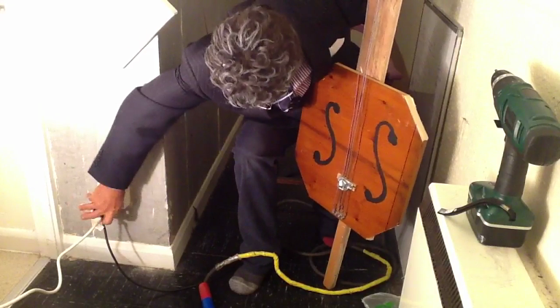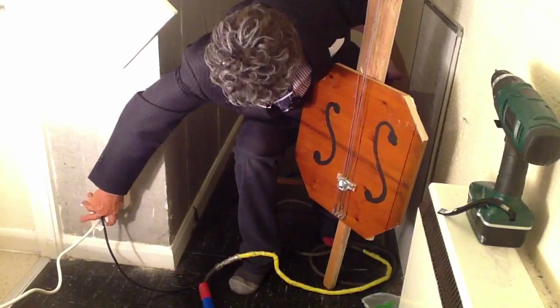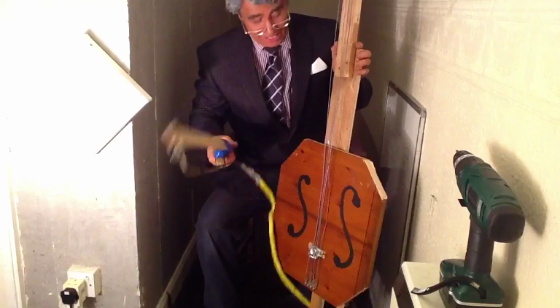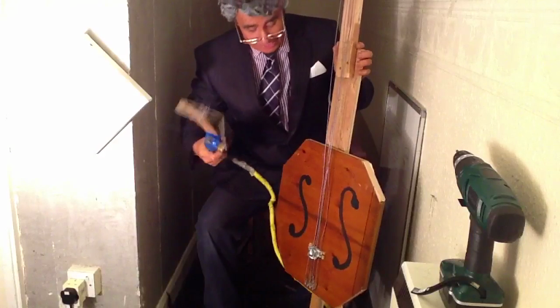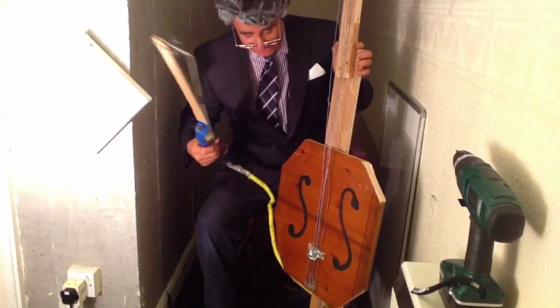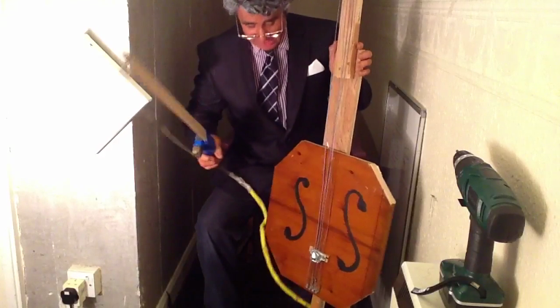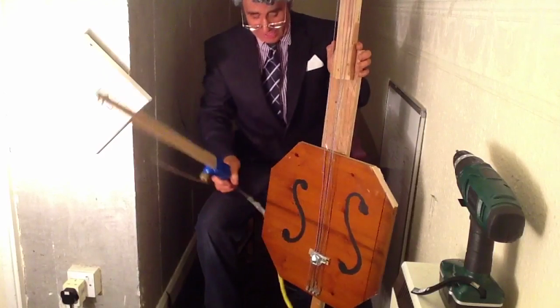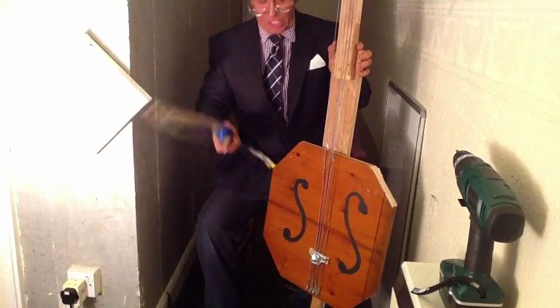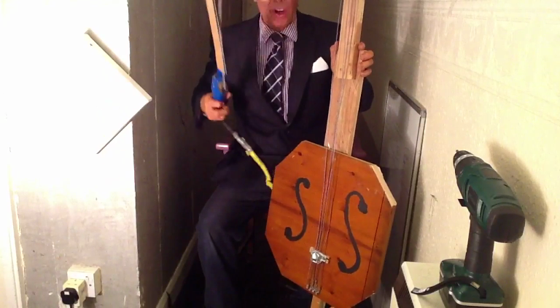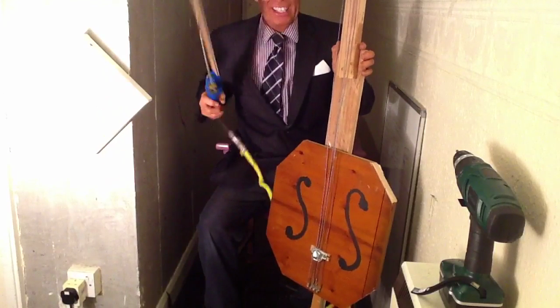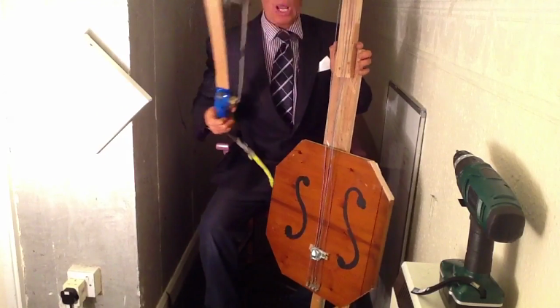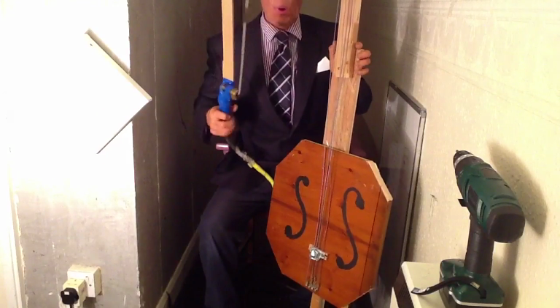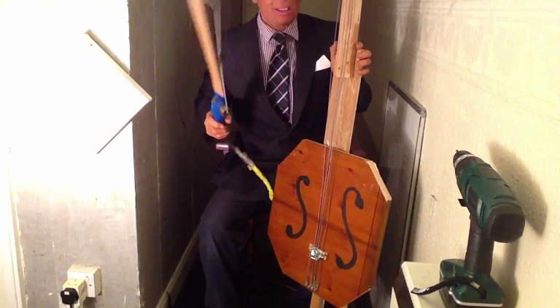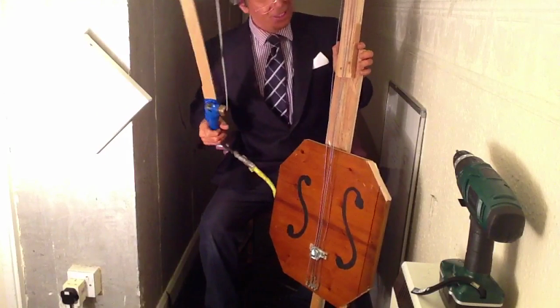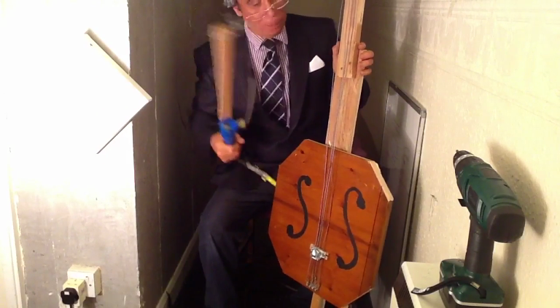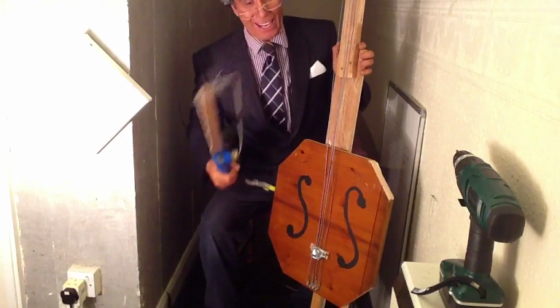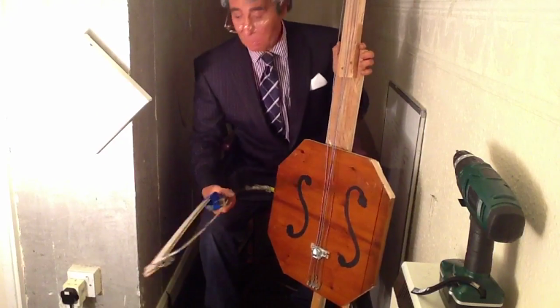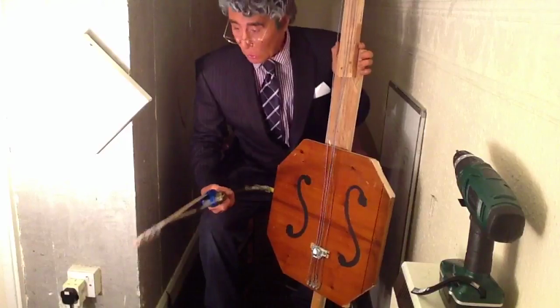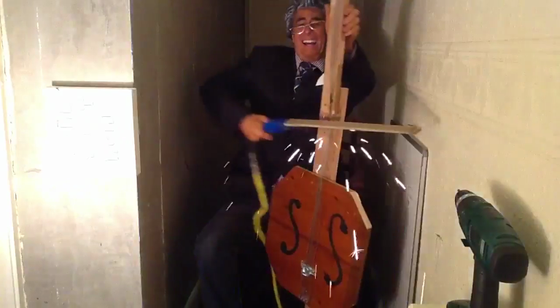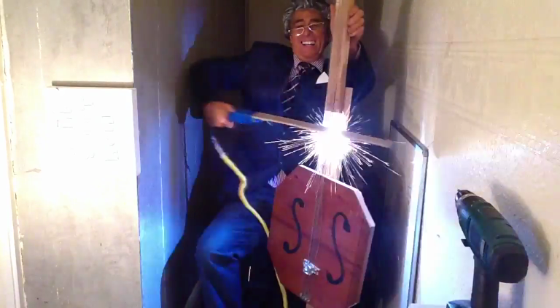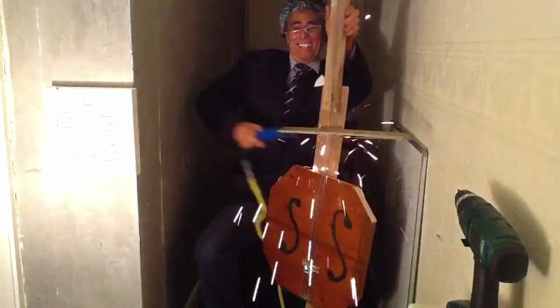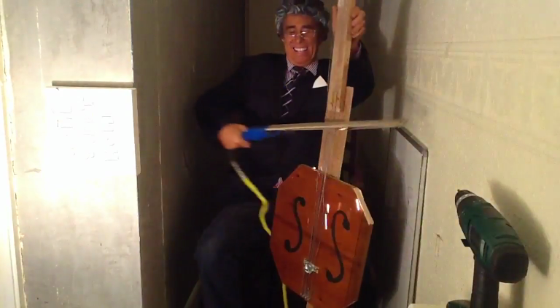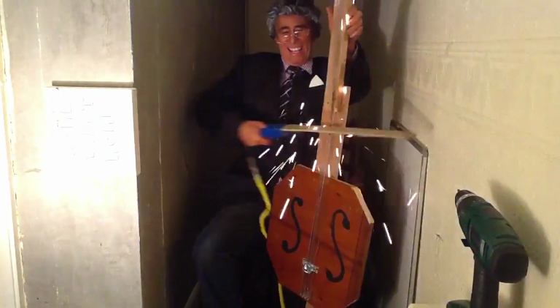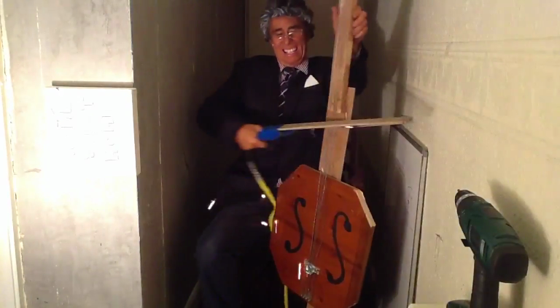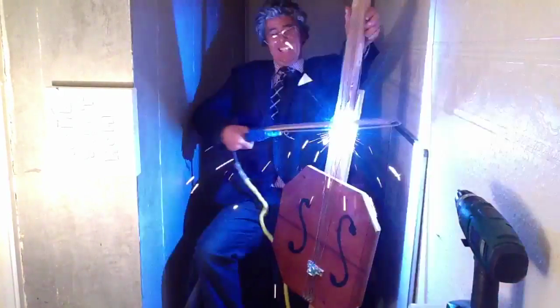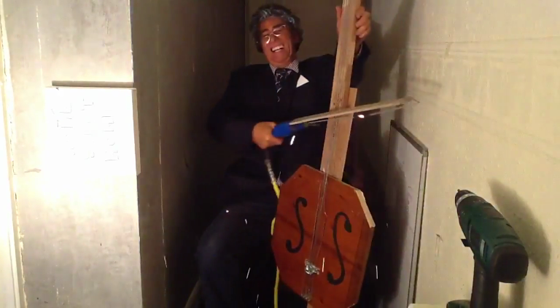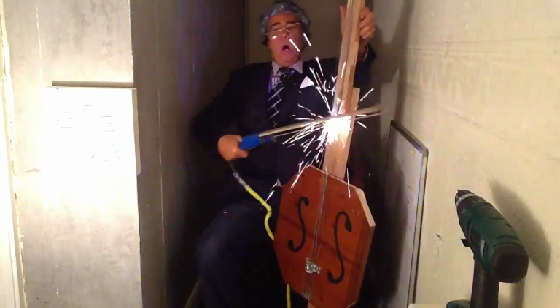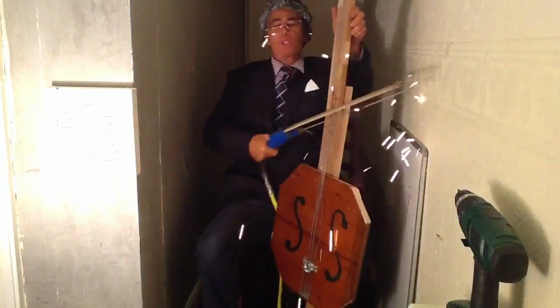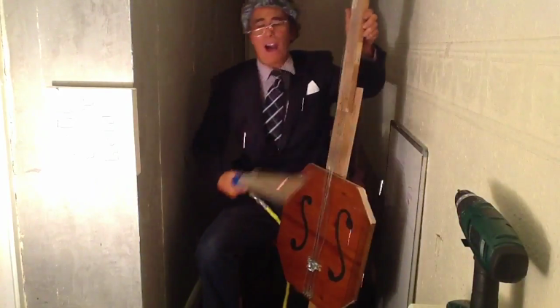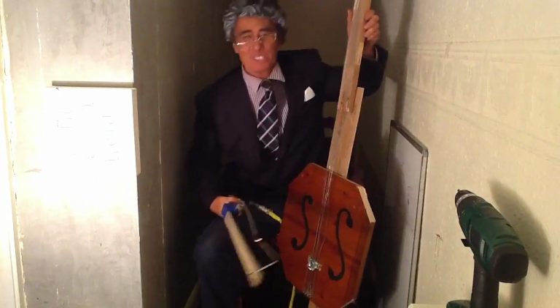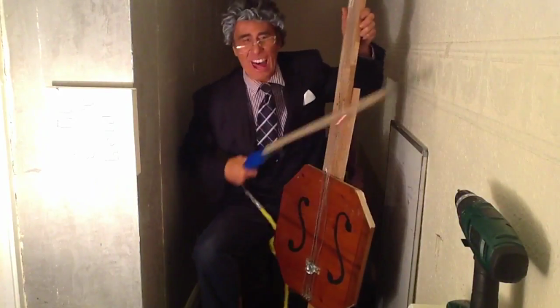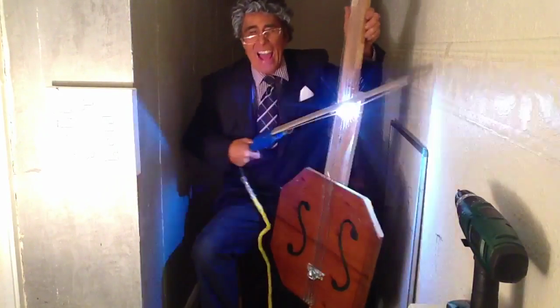Right, let's get this electronic cello to play some notes. All sparks are flying!